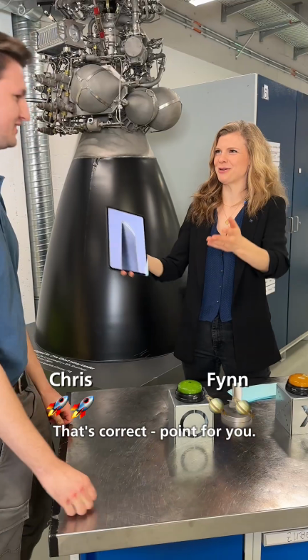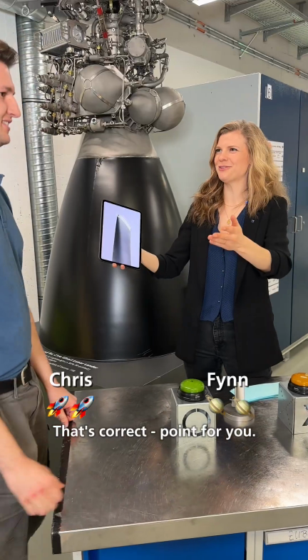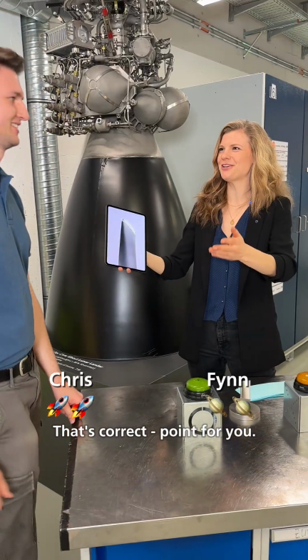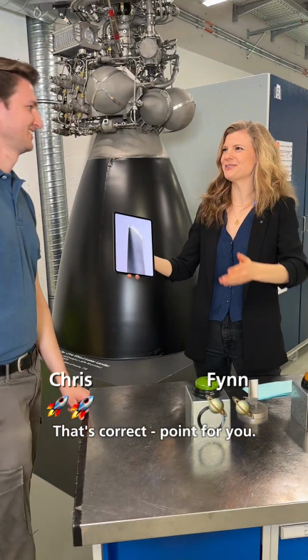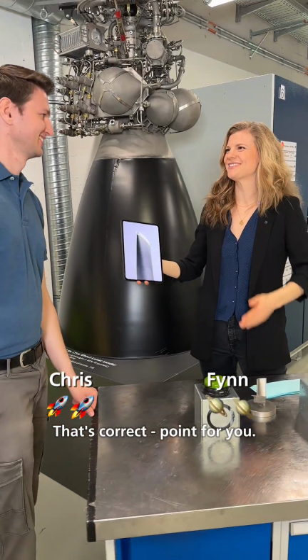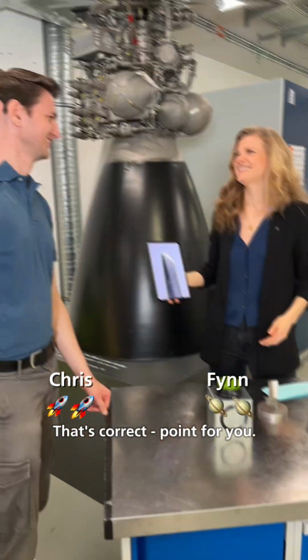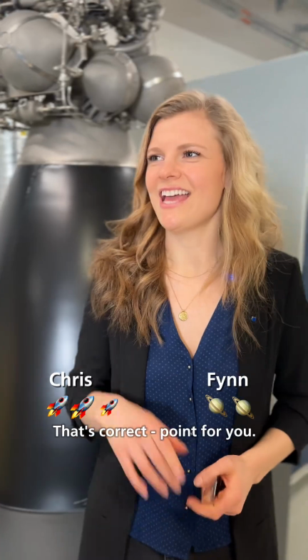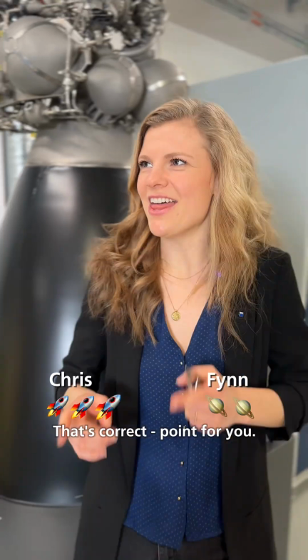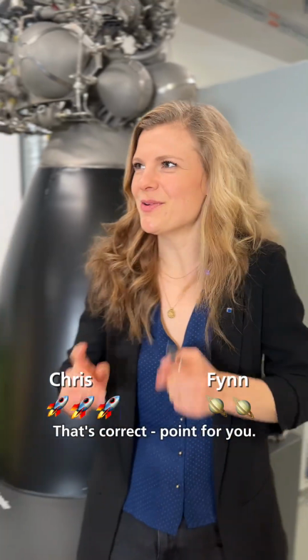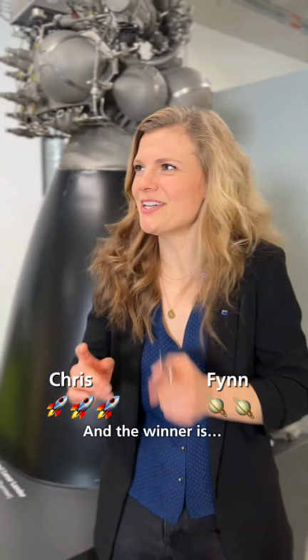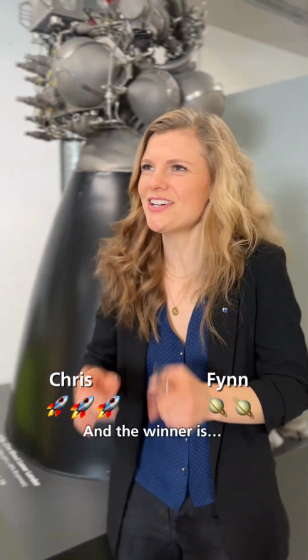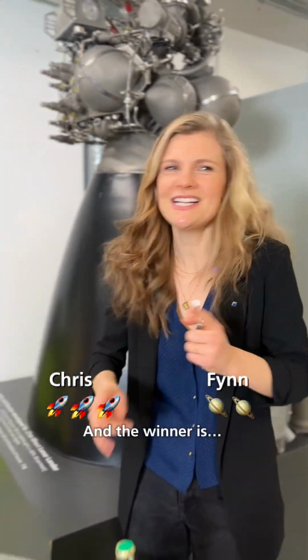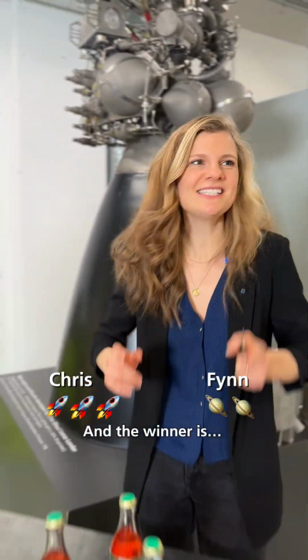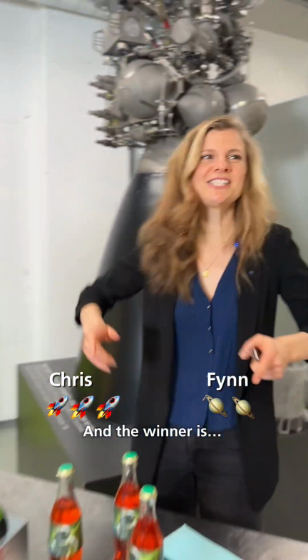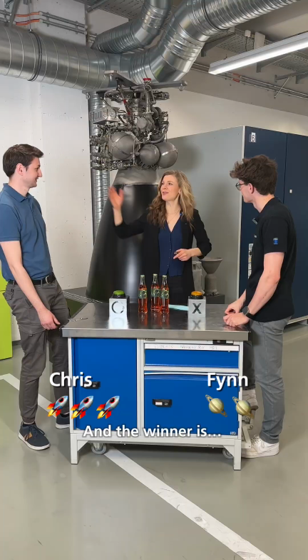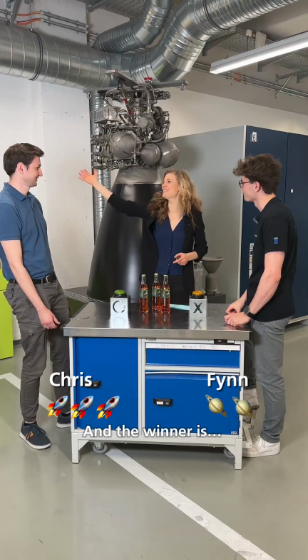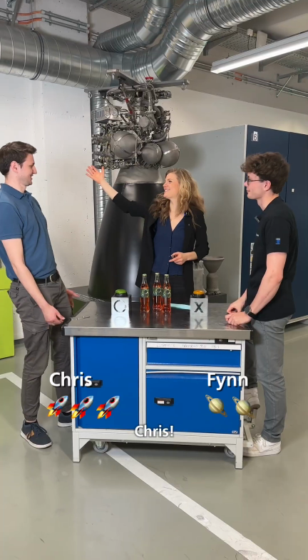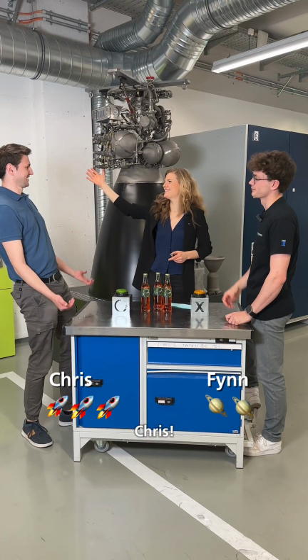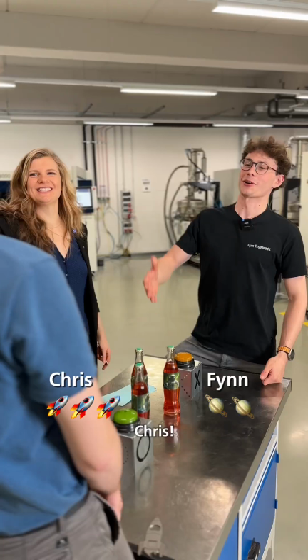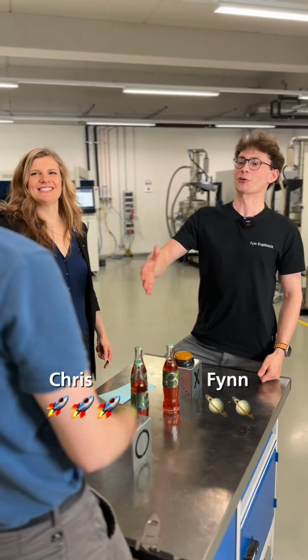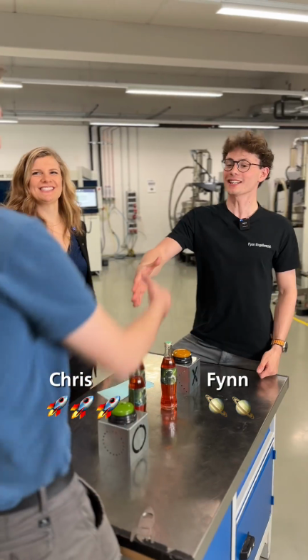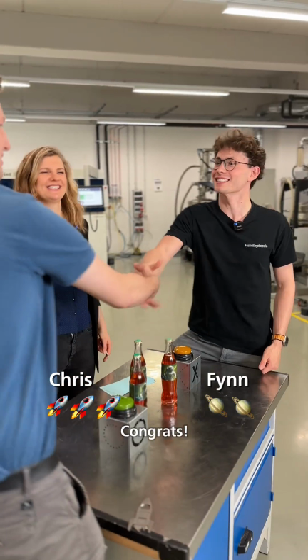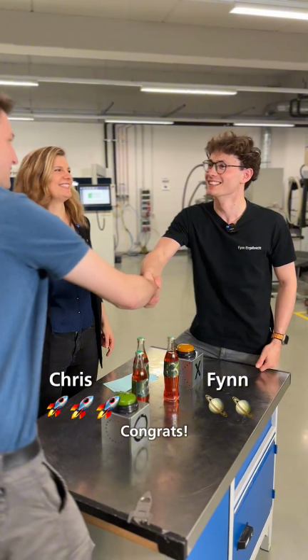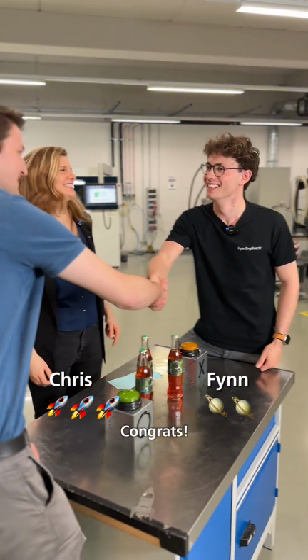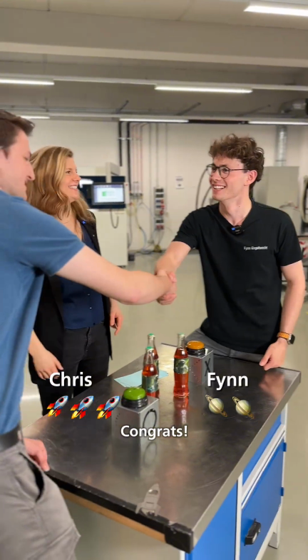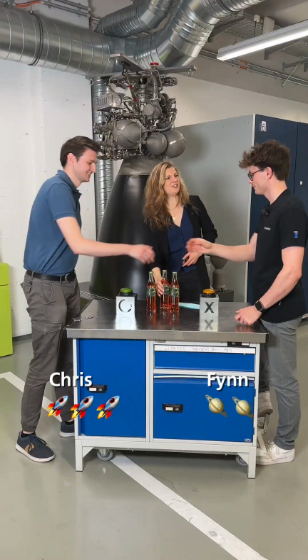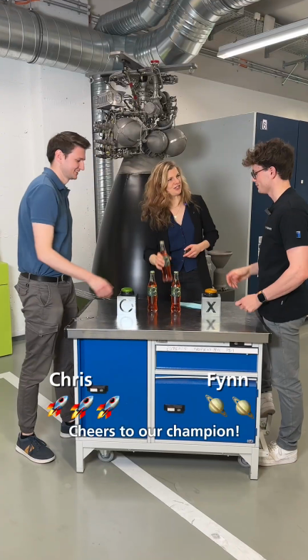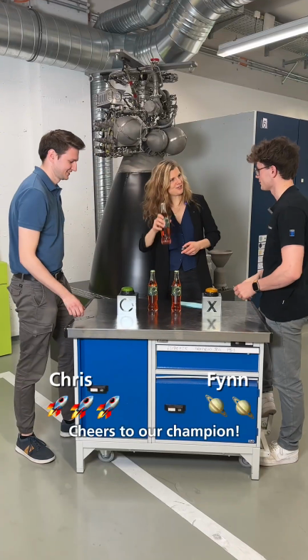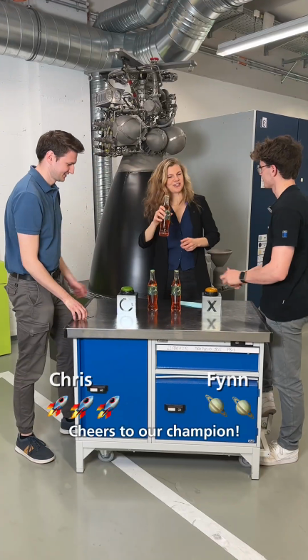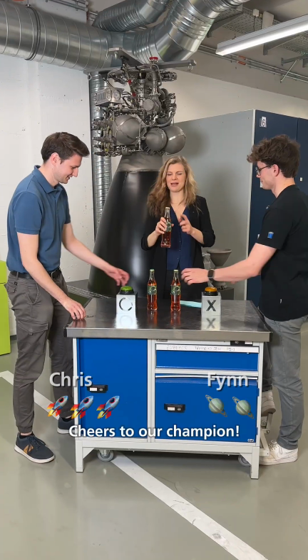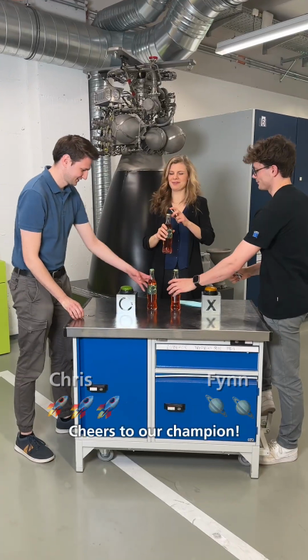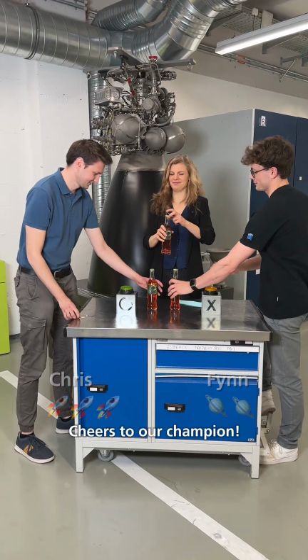And the winner is Chris. Congrats. Thanks. Cheers to our champion. I'll see you next time.